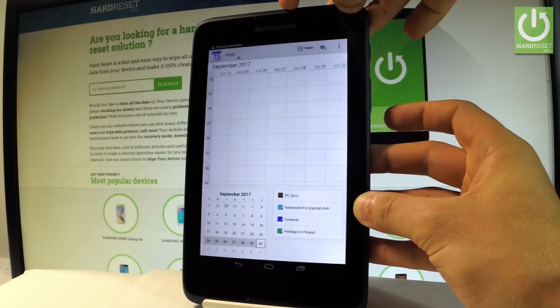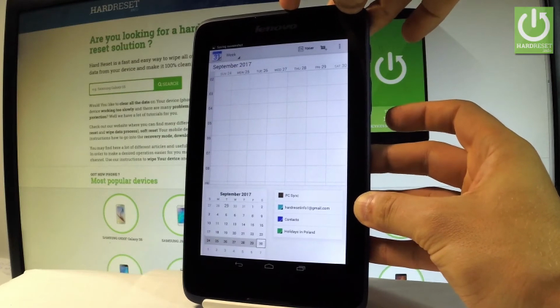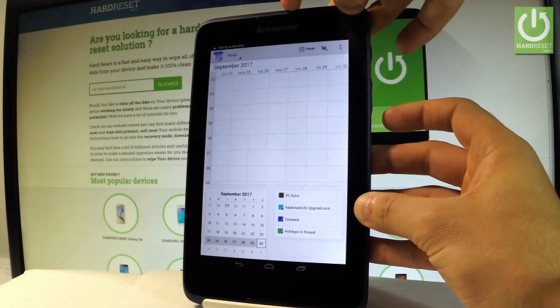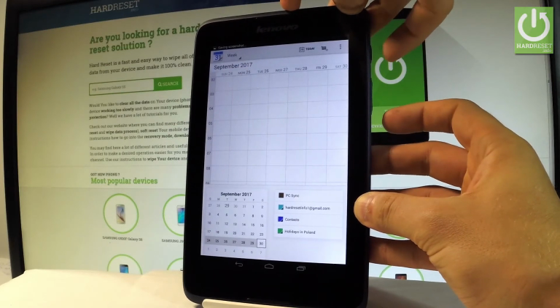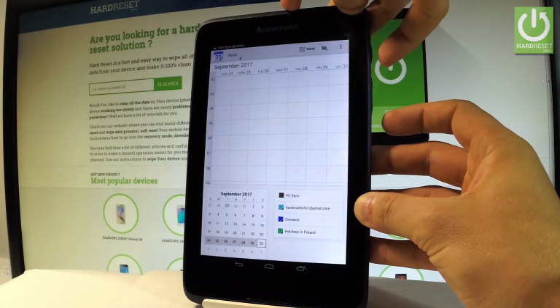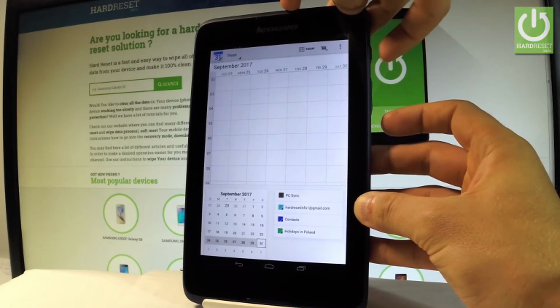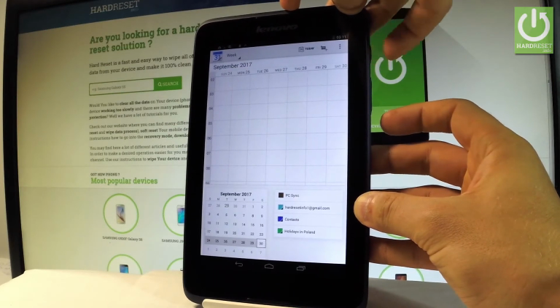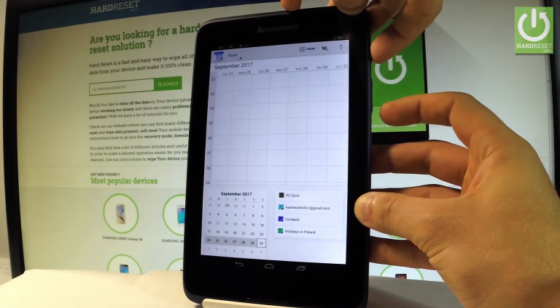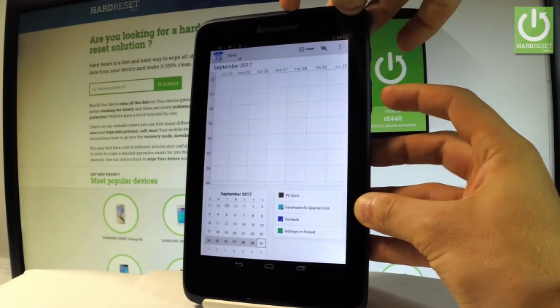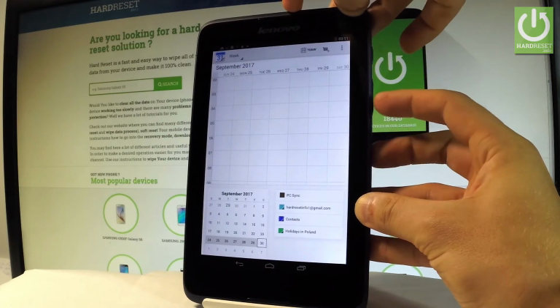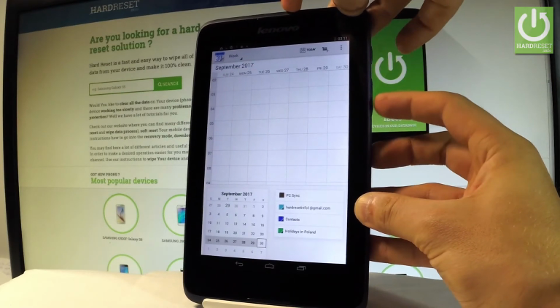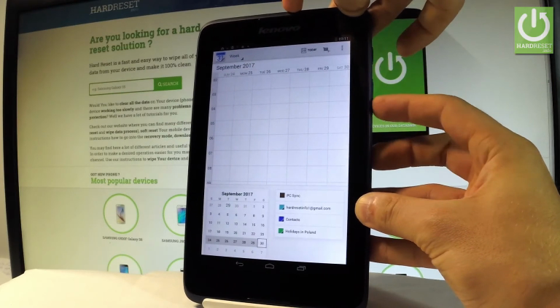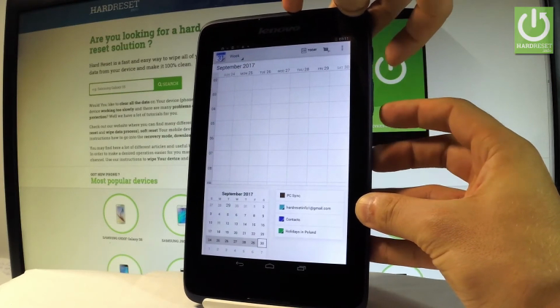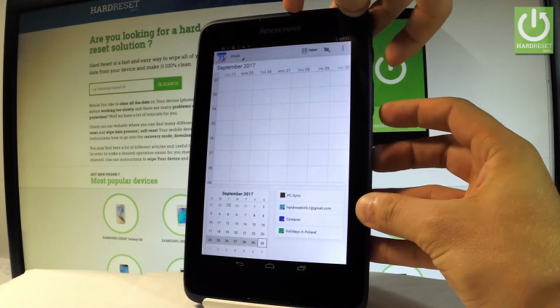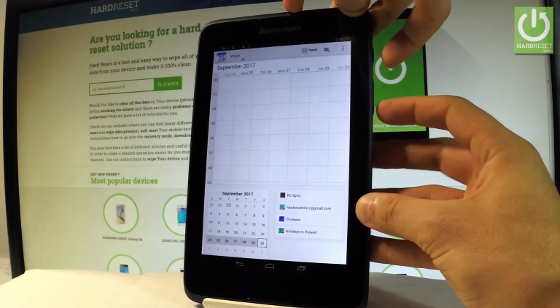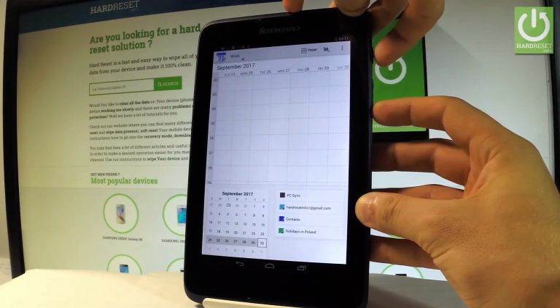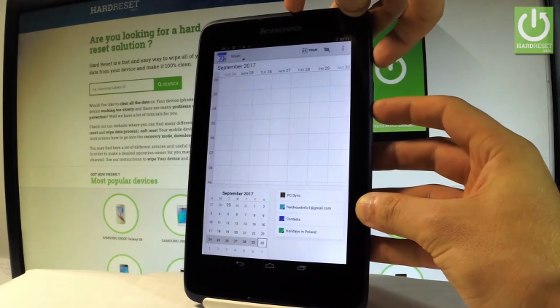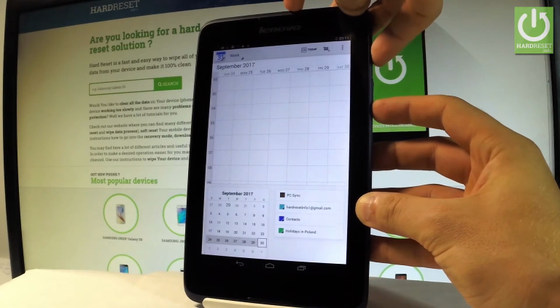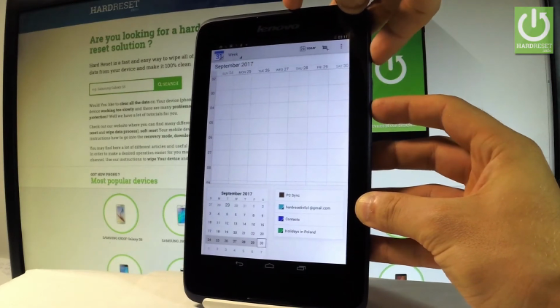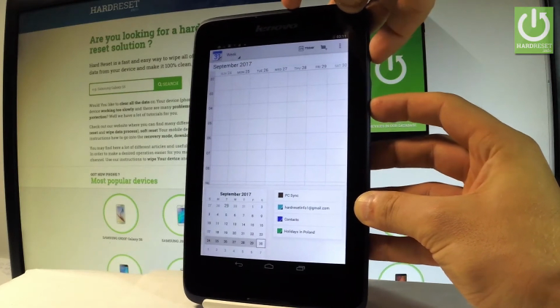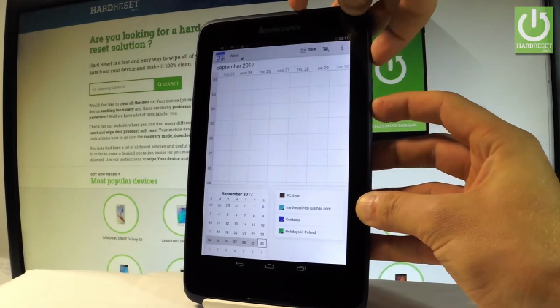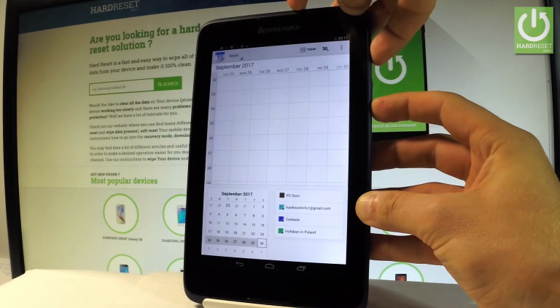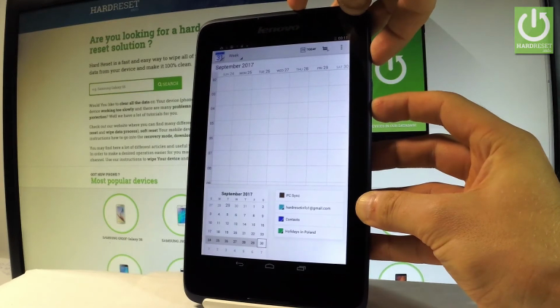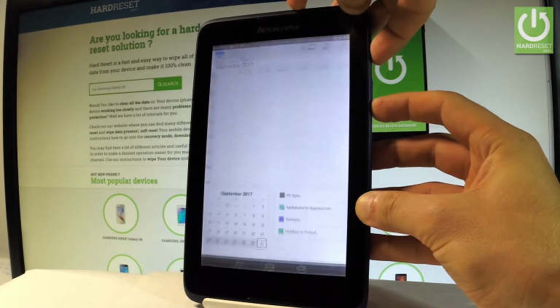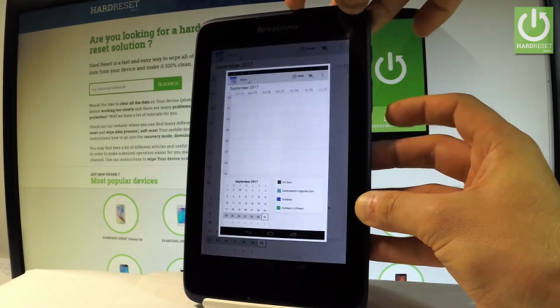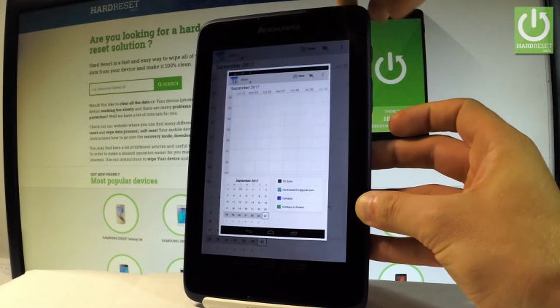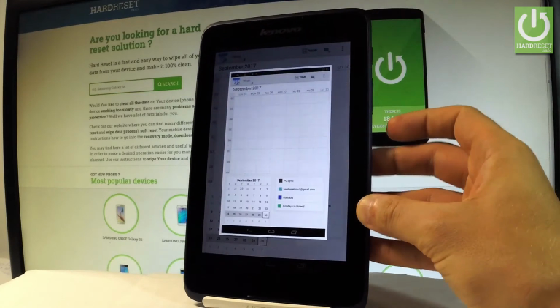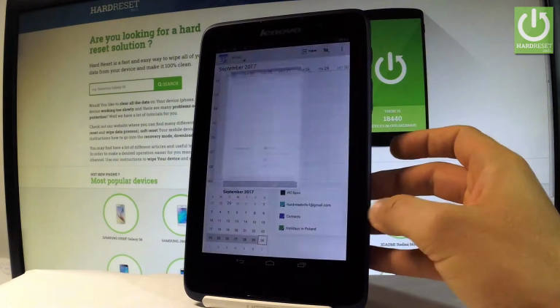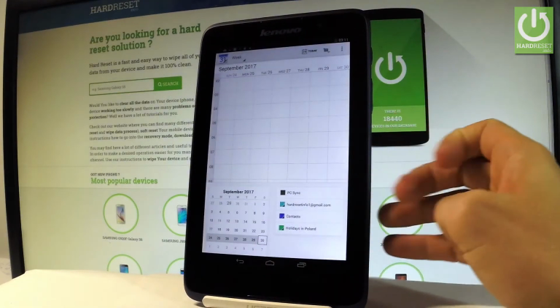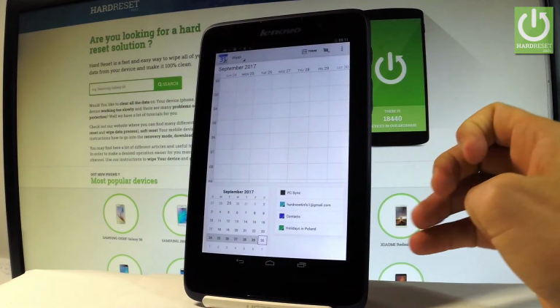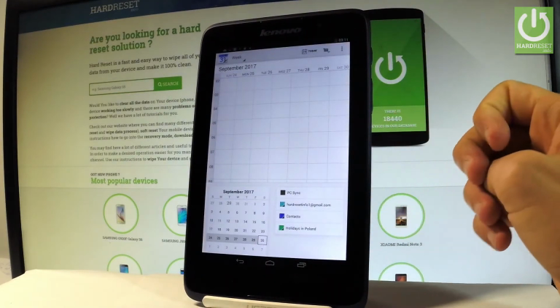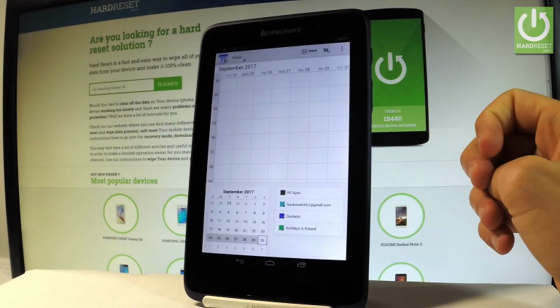So let me show you one more time. Let's hold down together the power key and volume down simultaneously. And you just captured another screenshot.